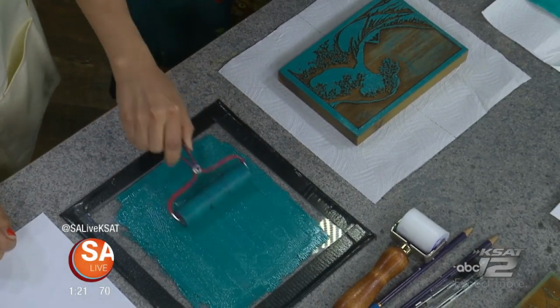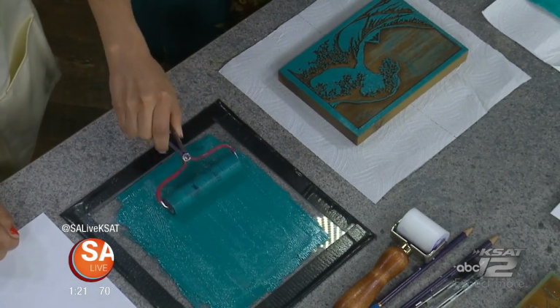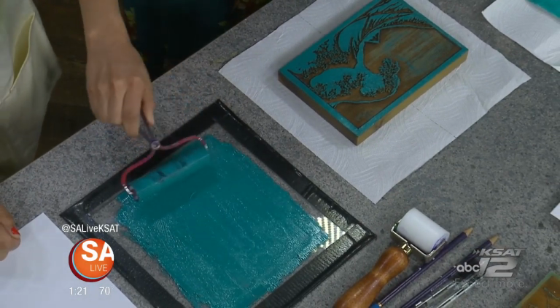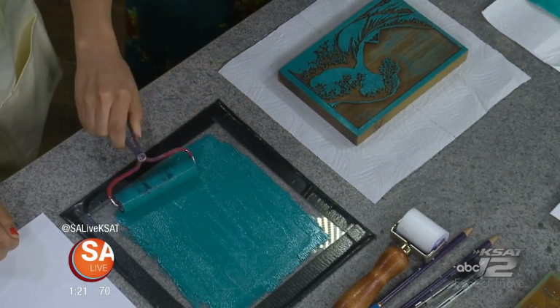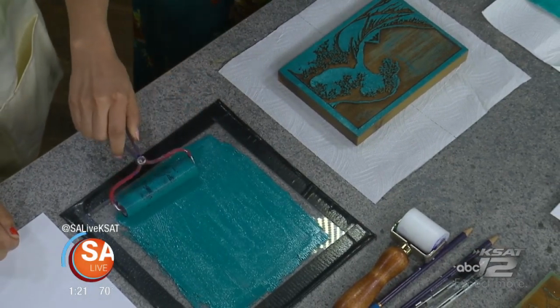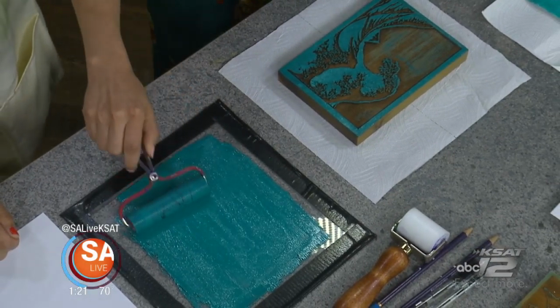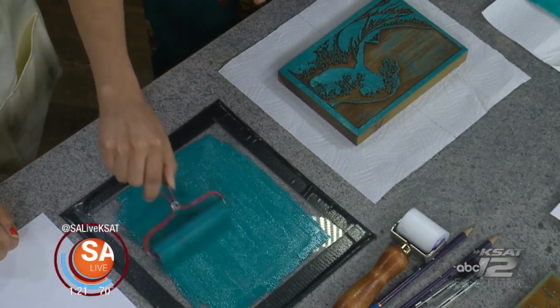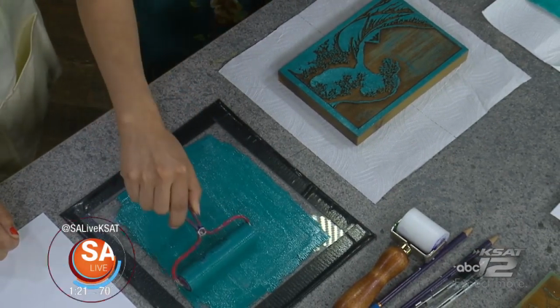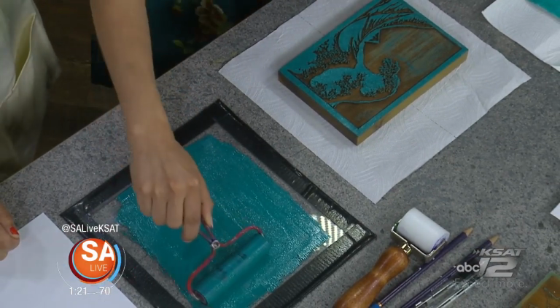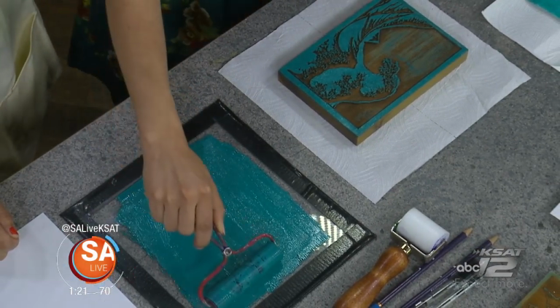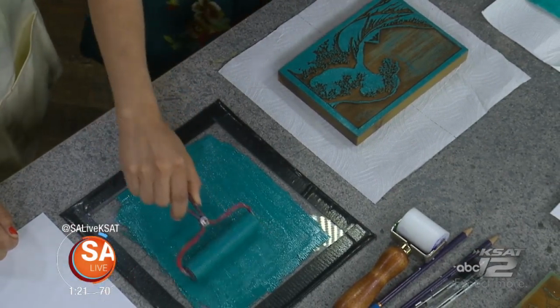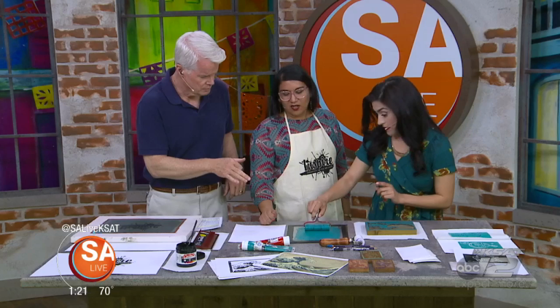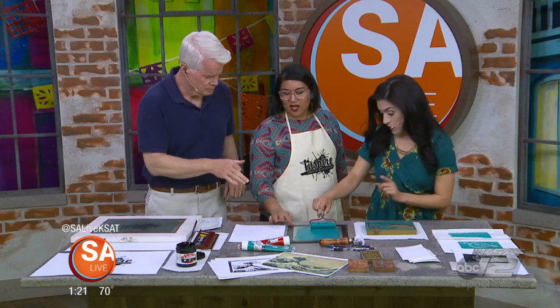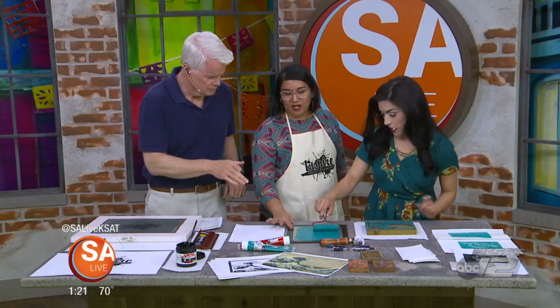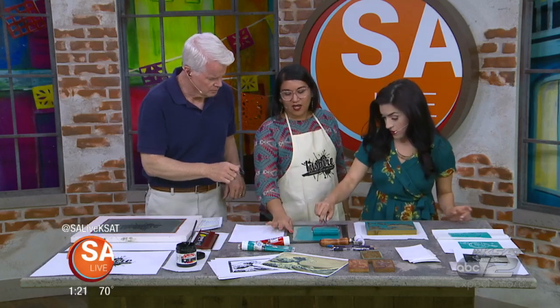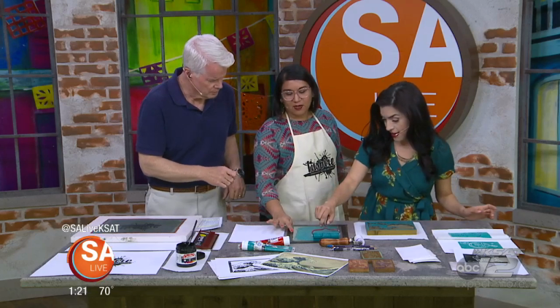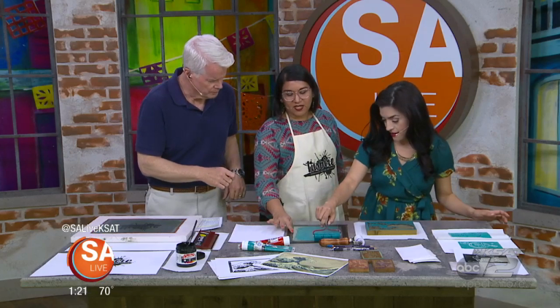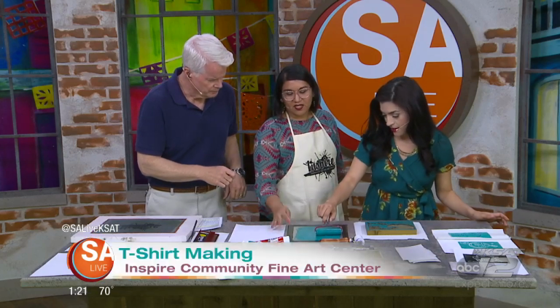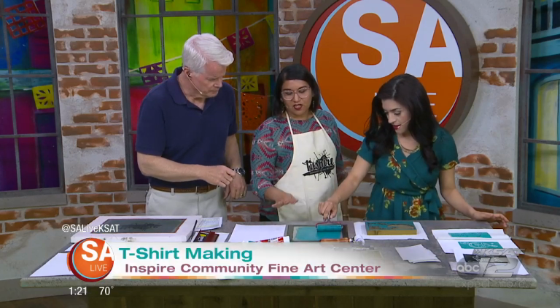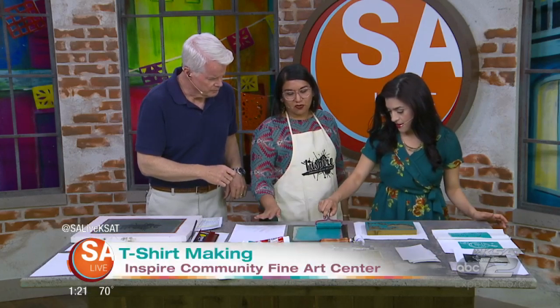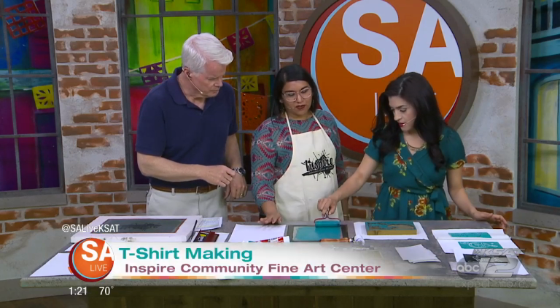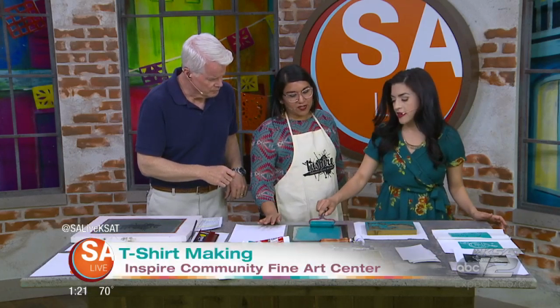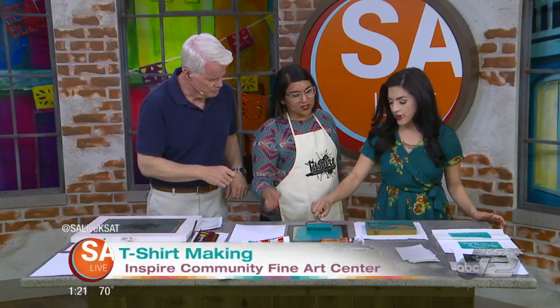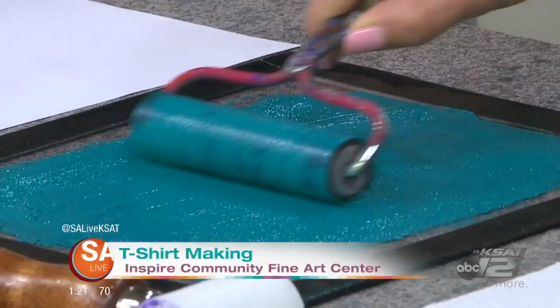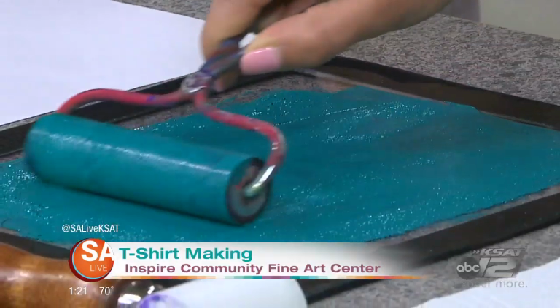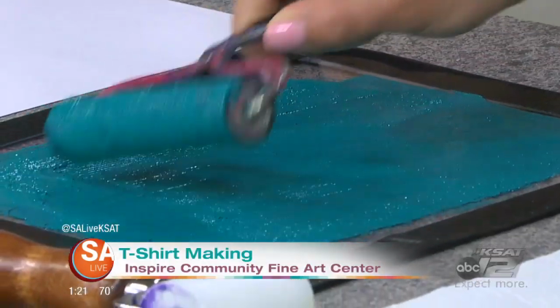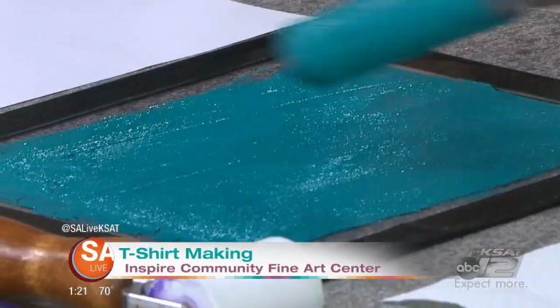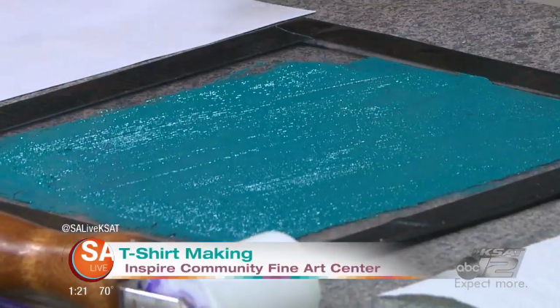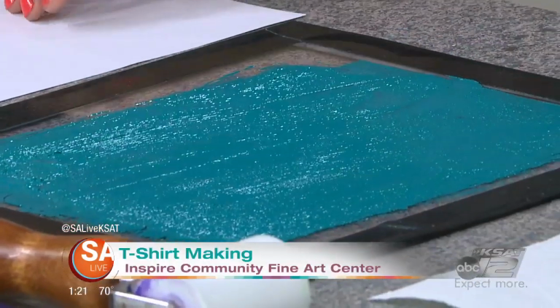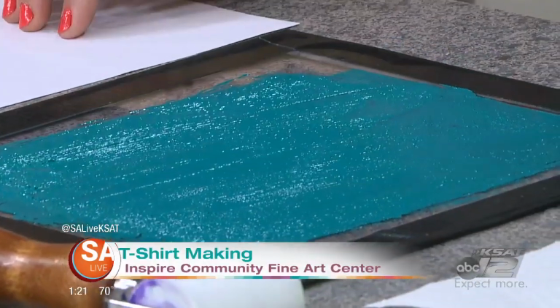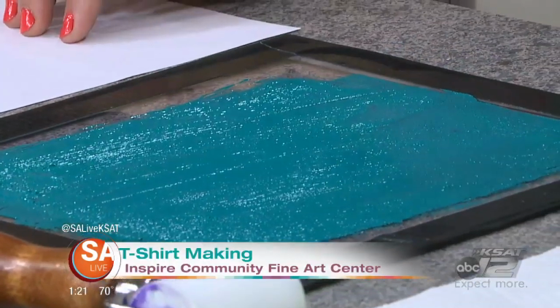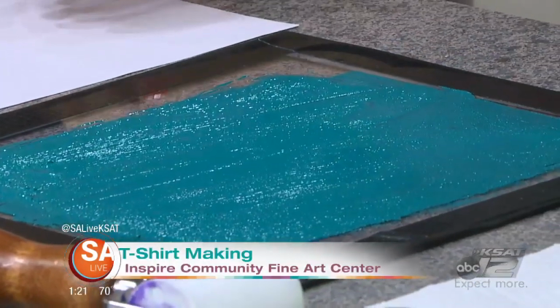It's important to use glass, plexiglass, or any smooth surface. And then you can roll the ink onto the woodblock.